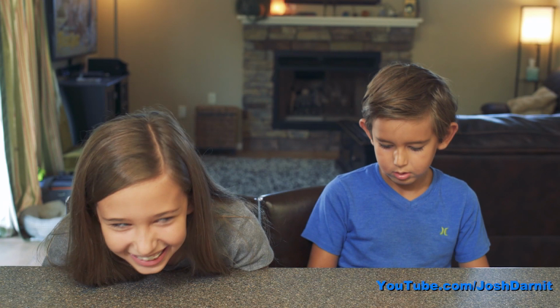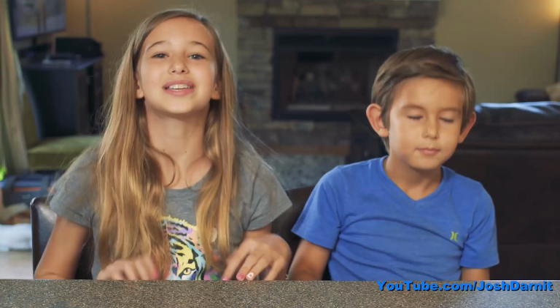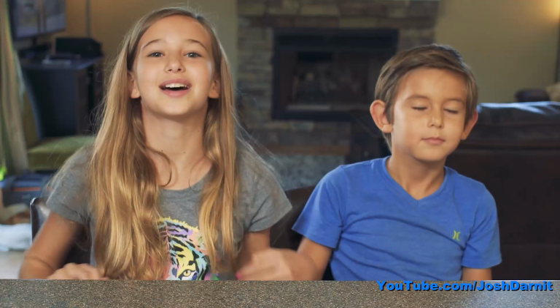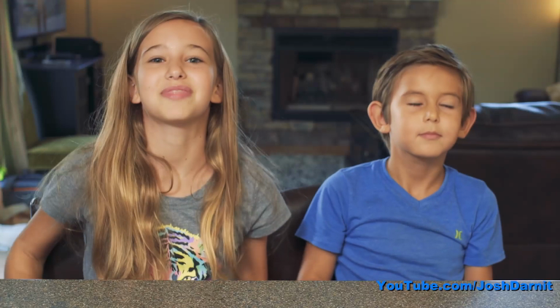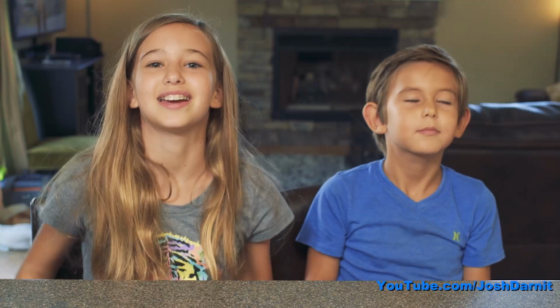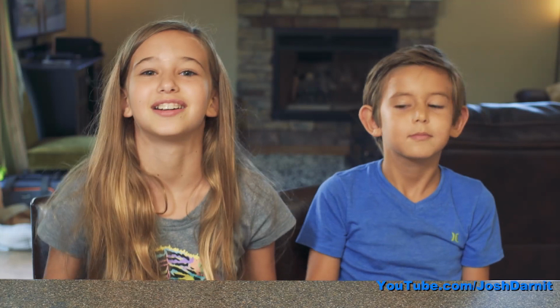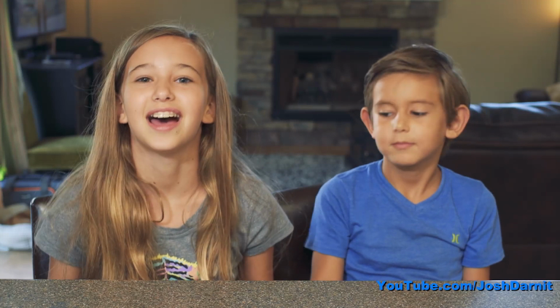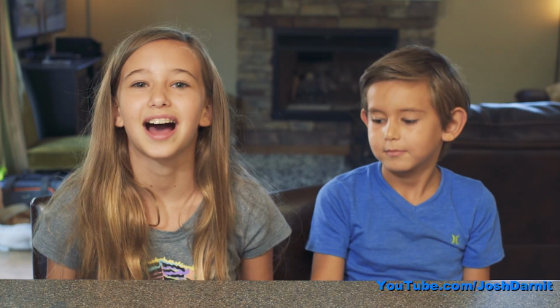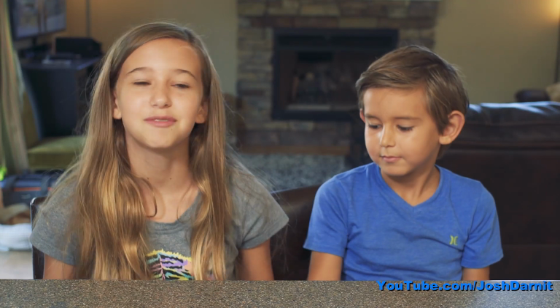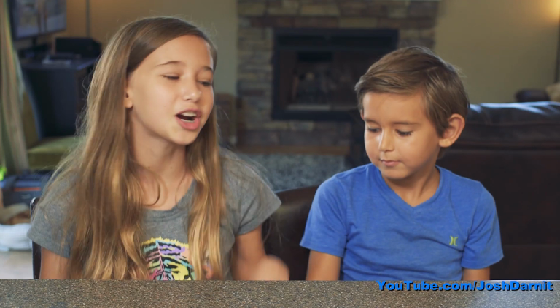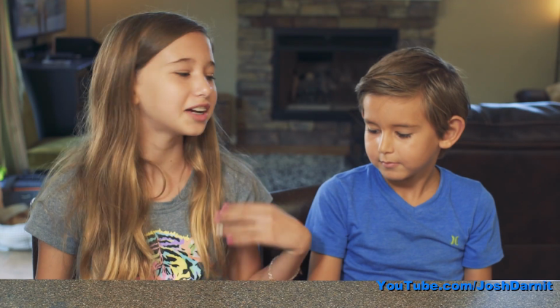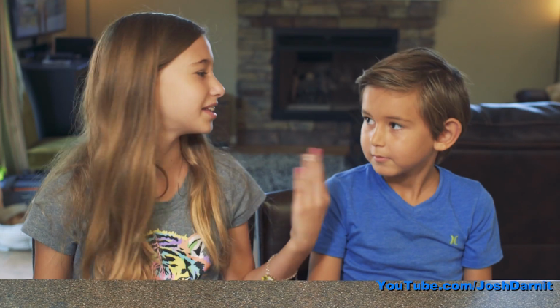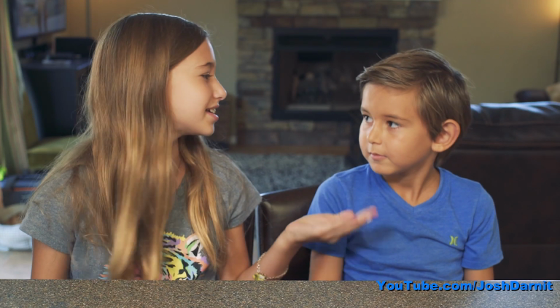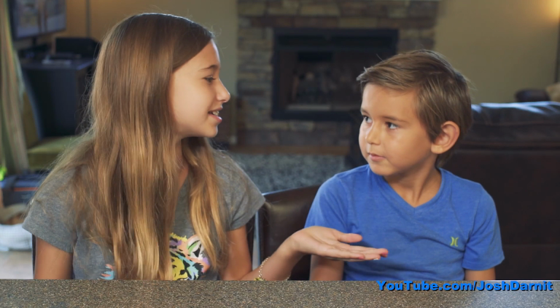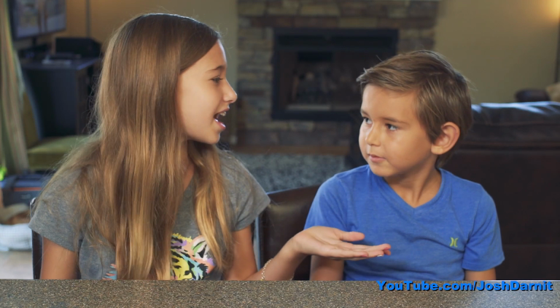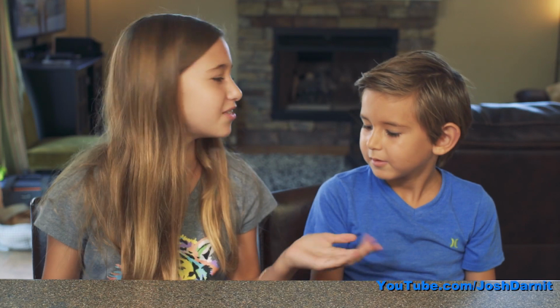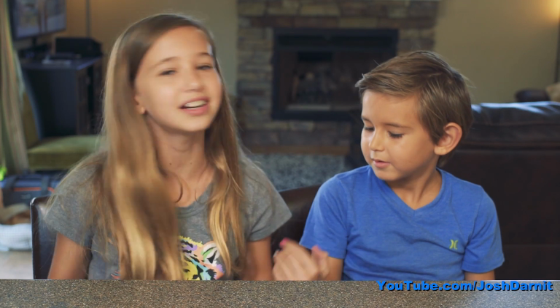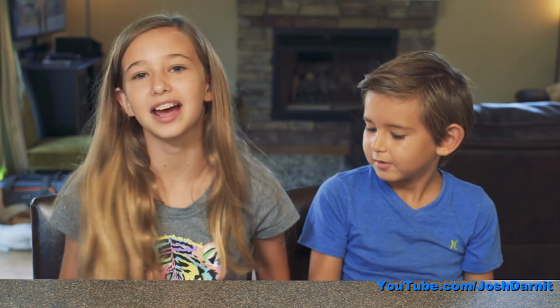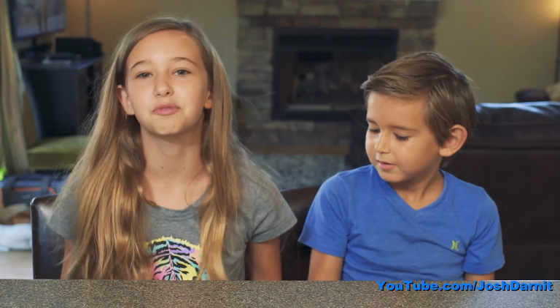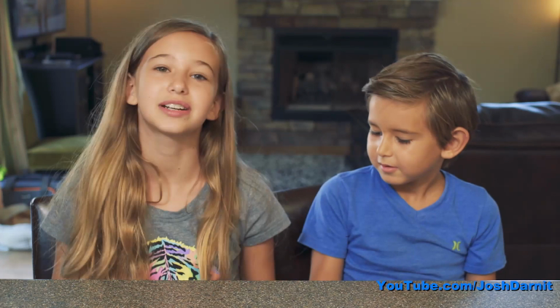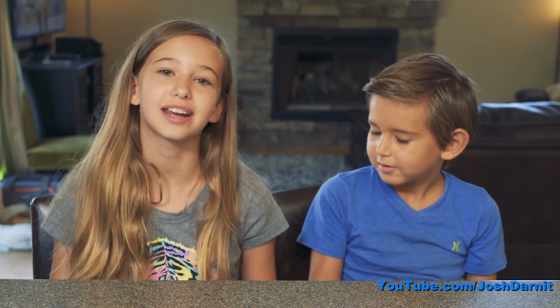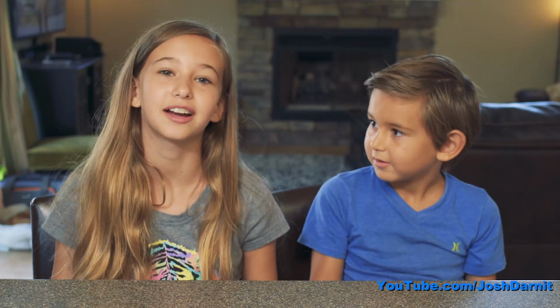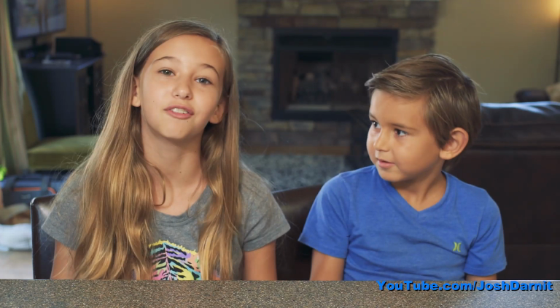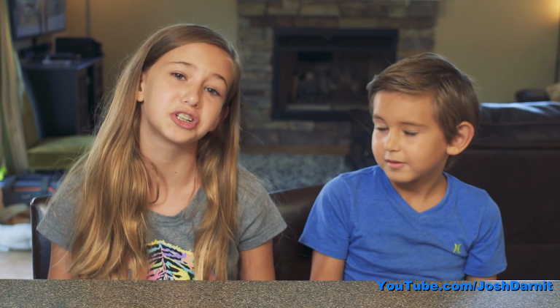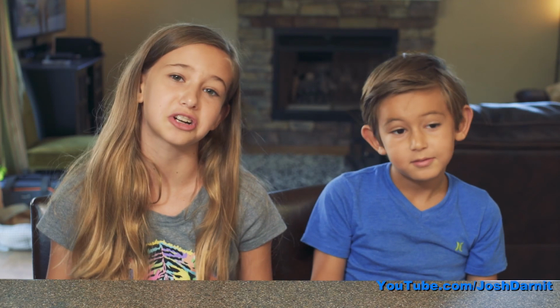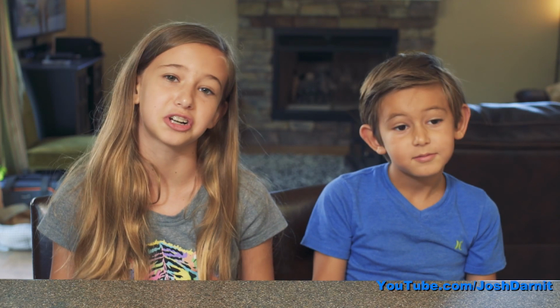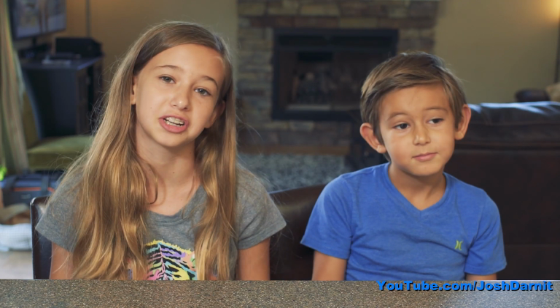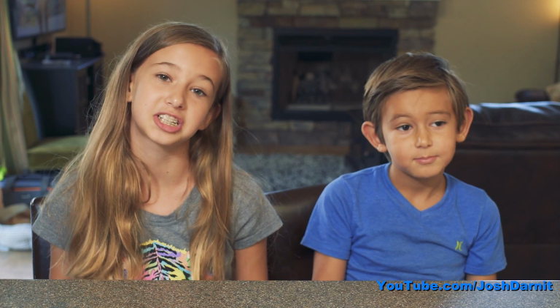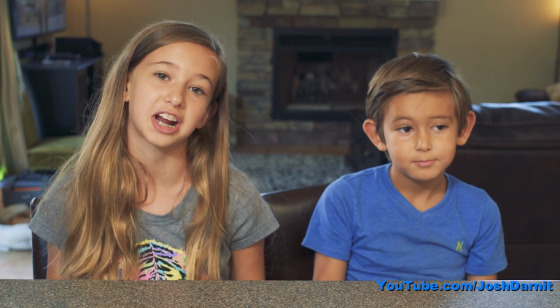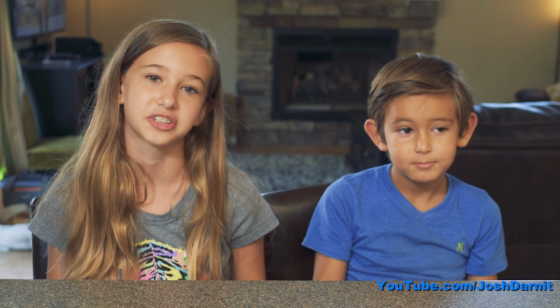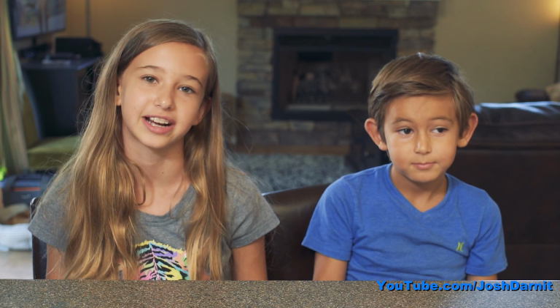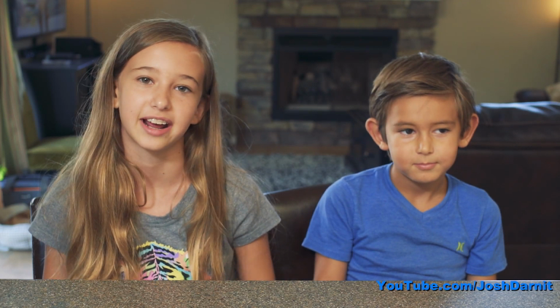What's up the internet? I'm Jonna and this is Evan and we're taking over Josh Darnett's channel today.